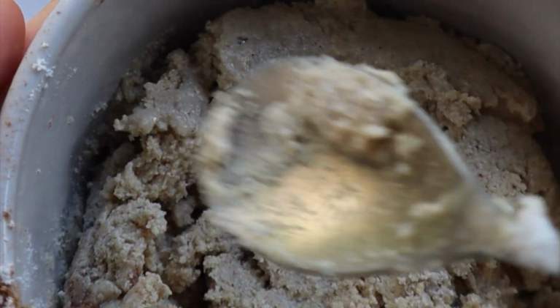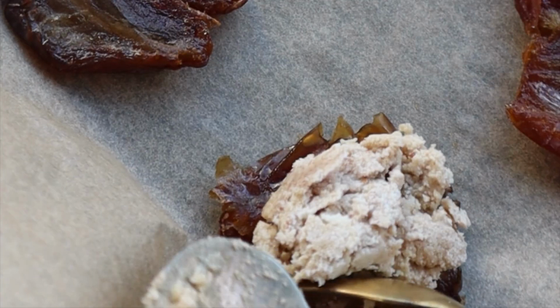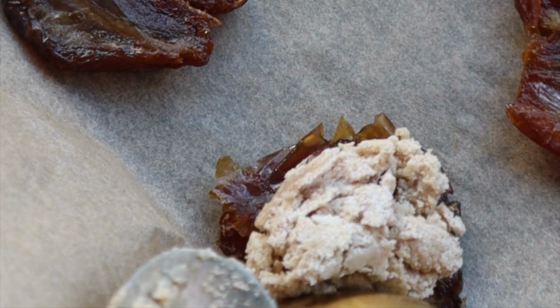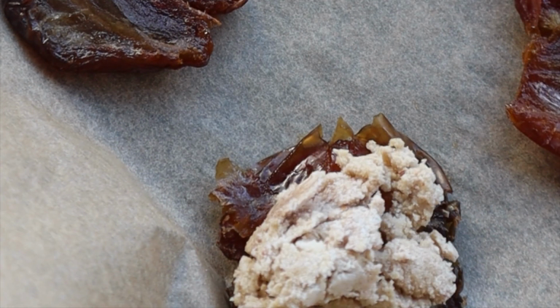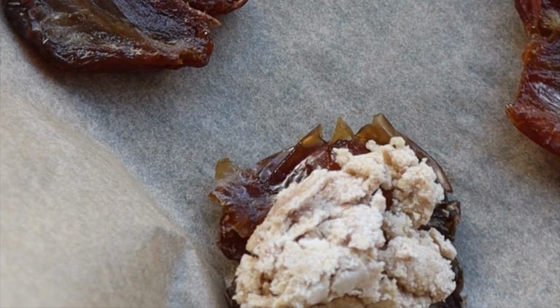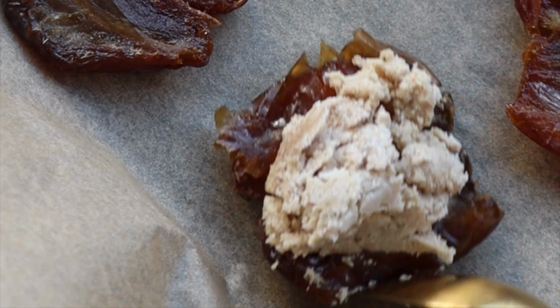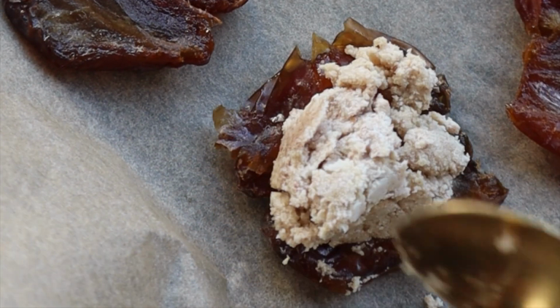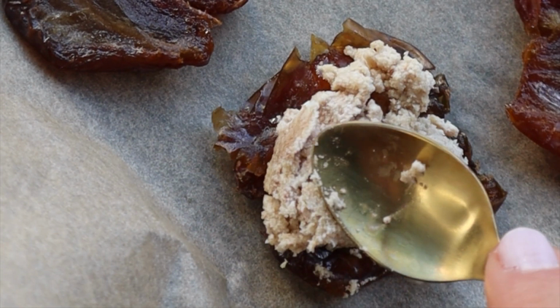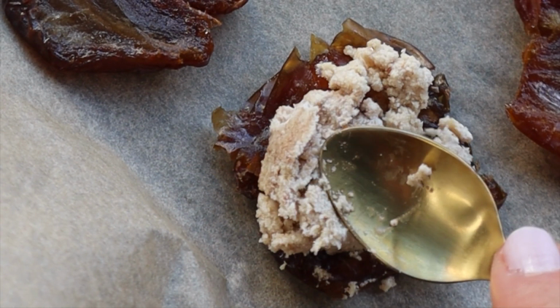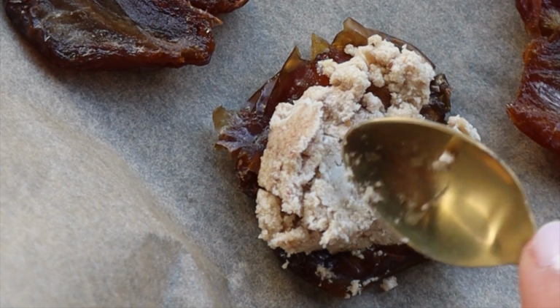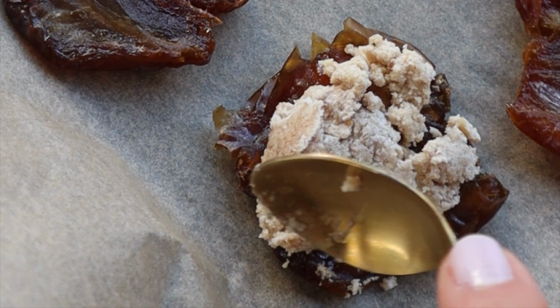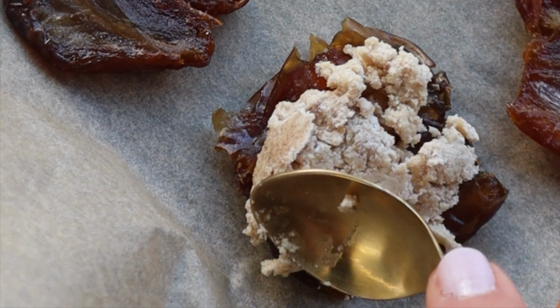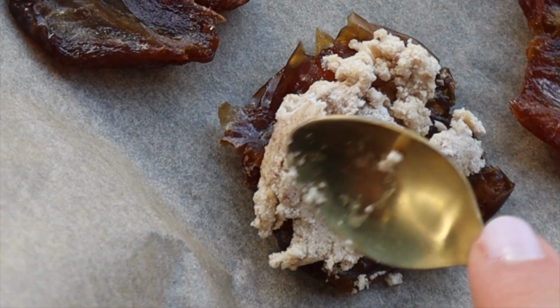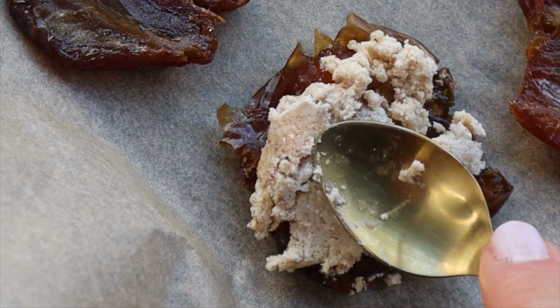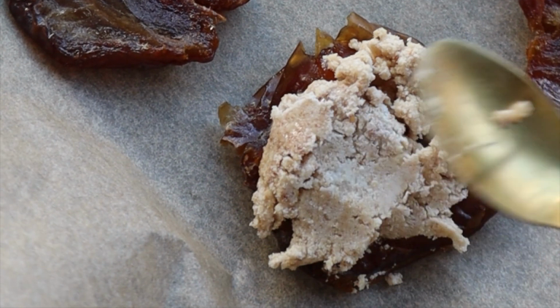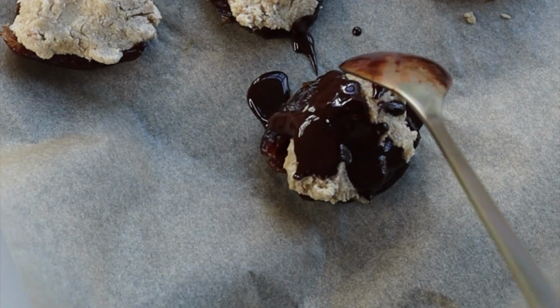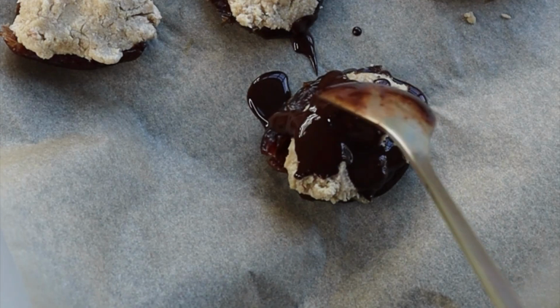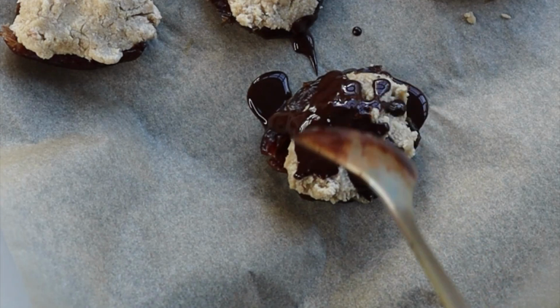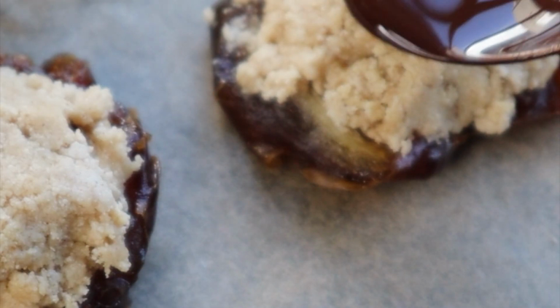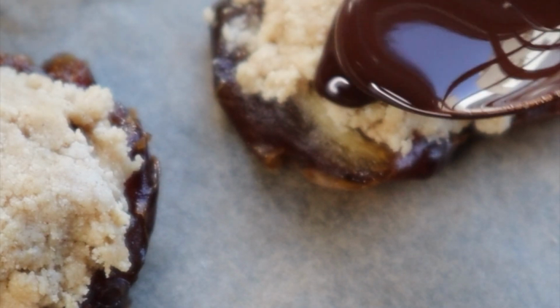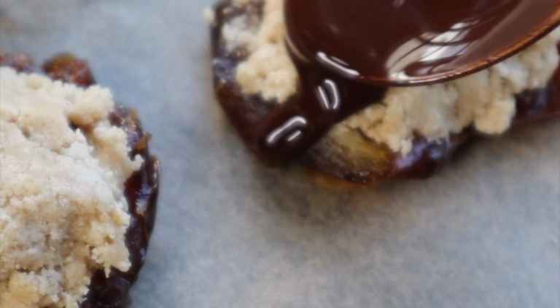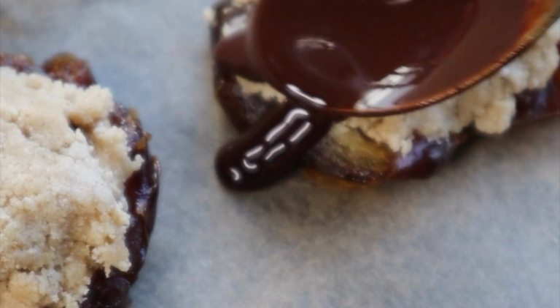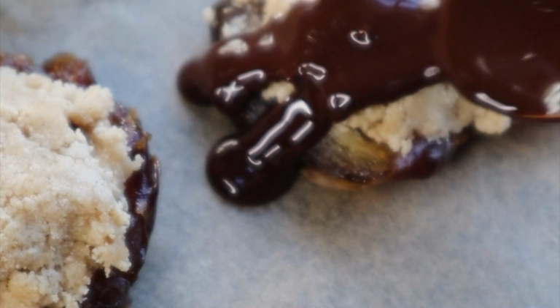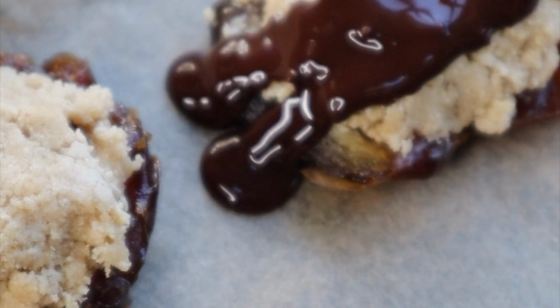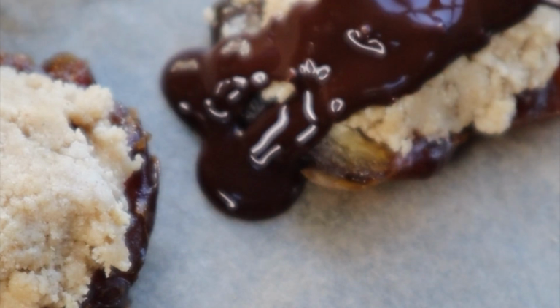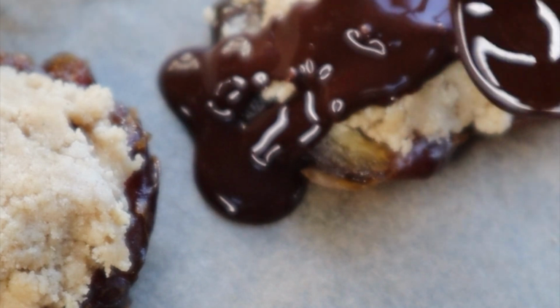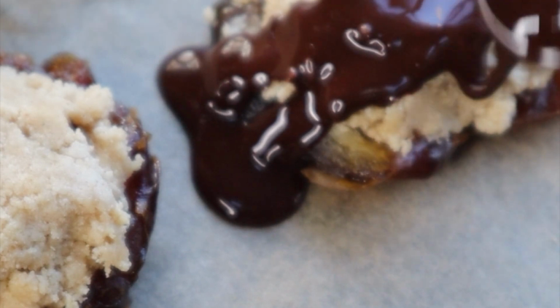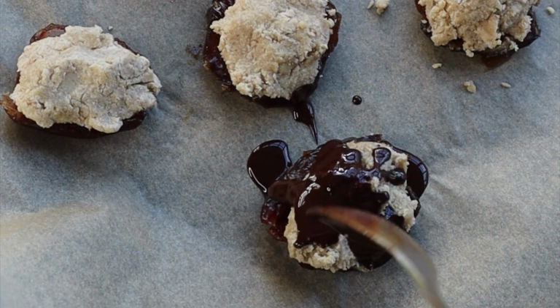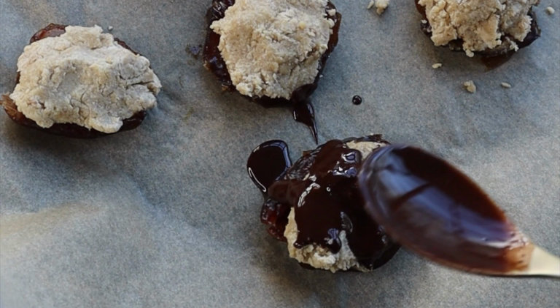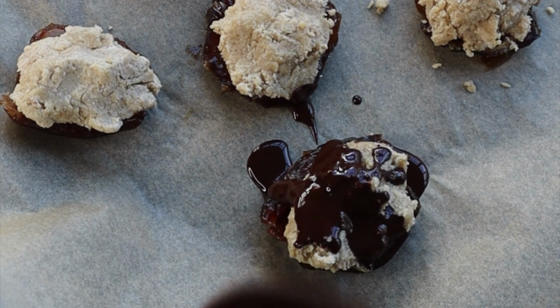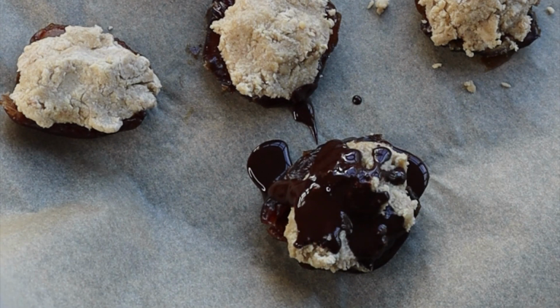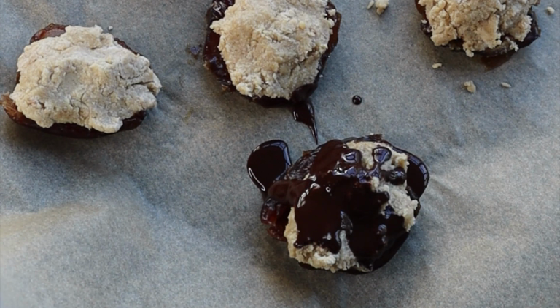Now we're gonna add this mixture on top of the dates and then cover it with melted dark chocolate.